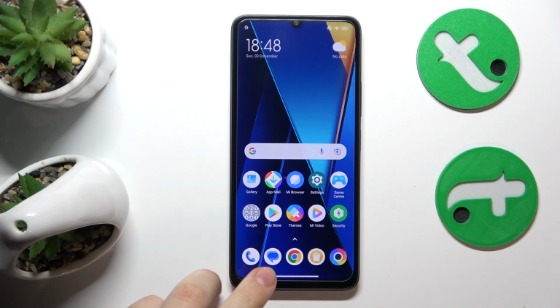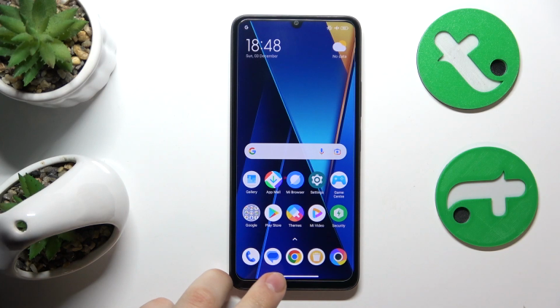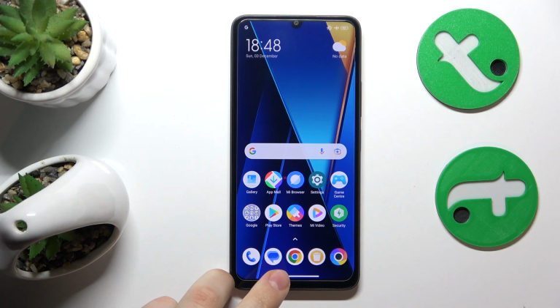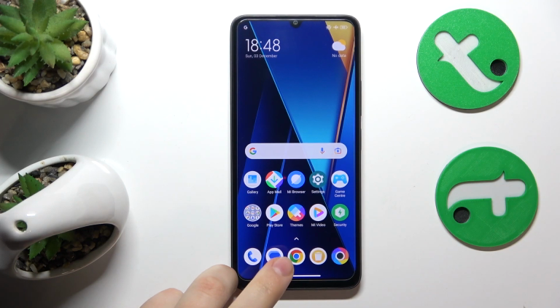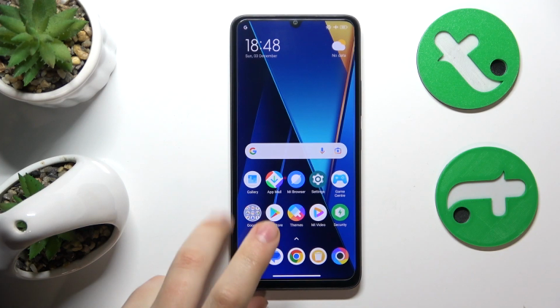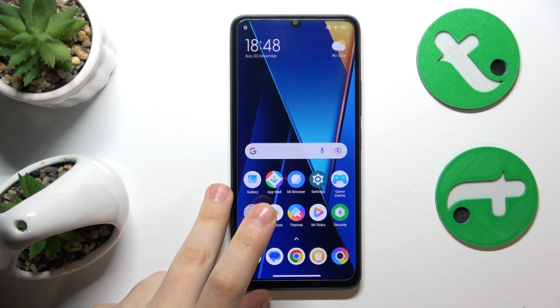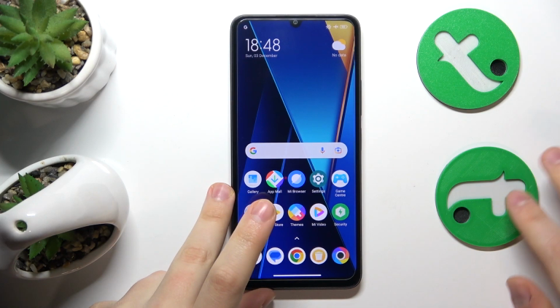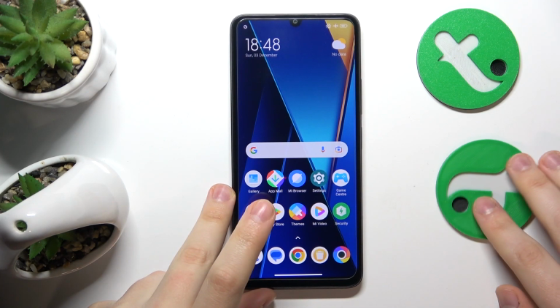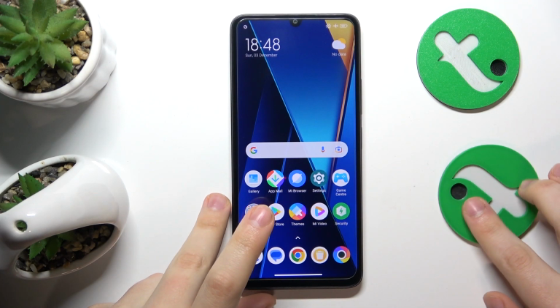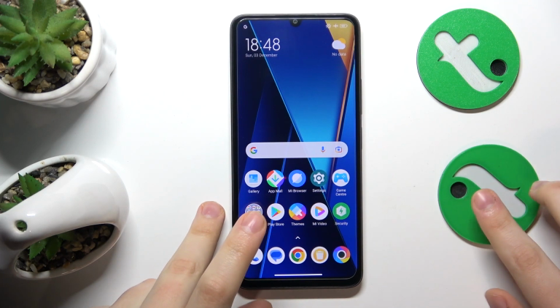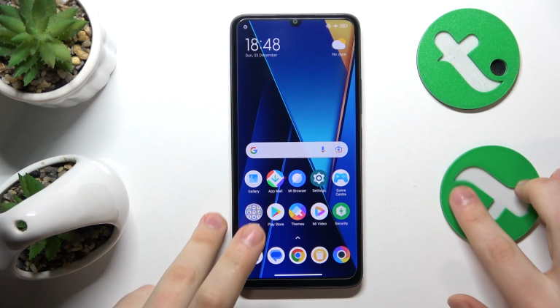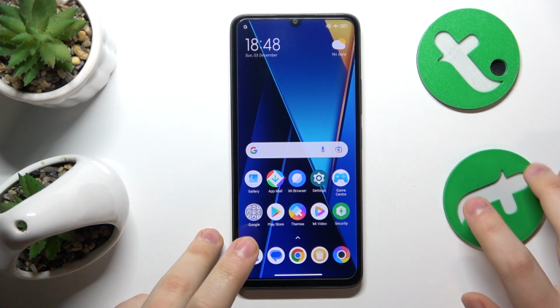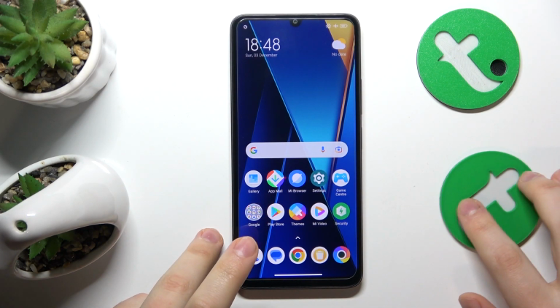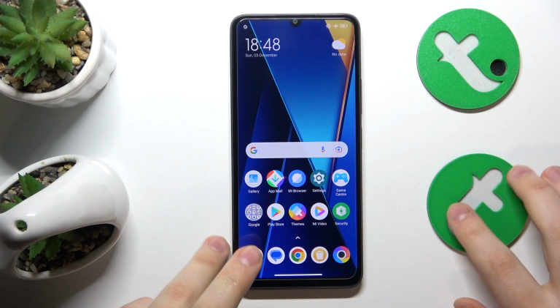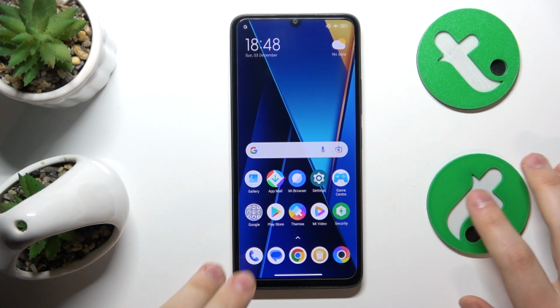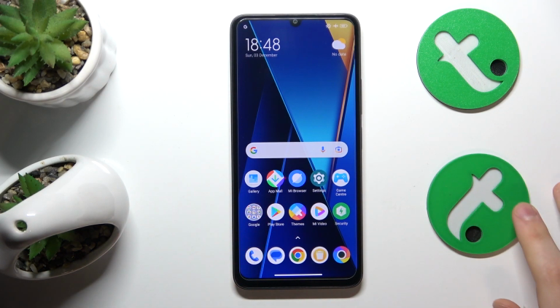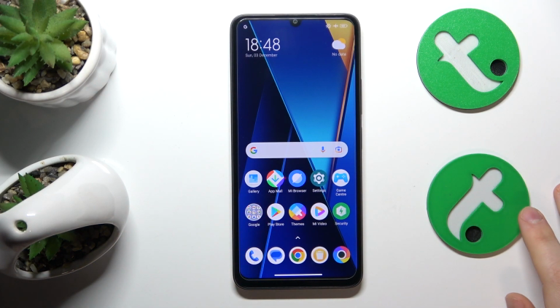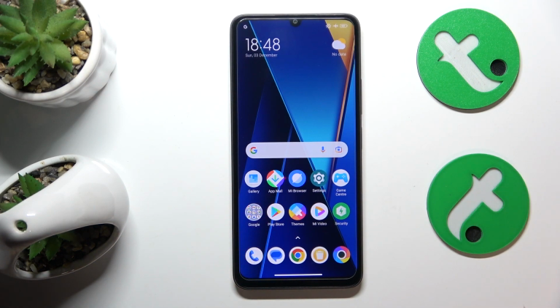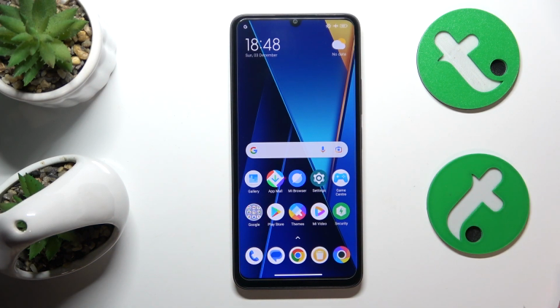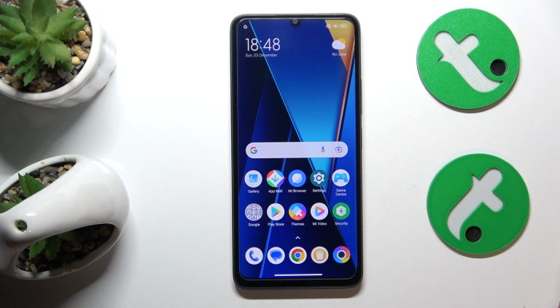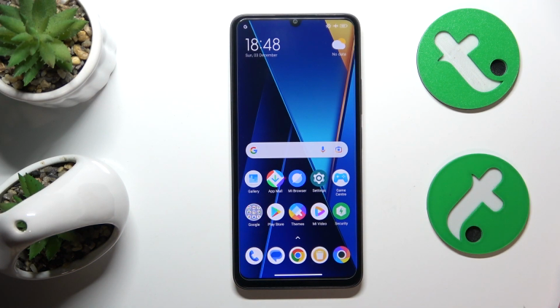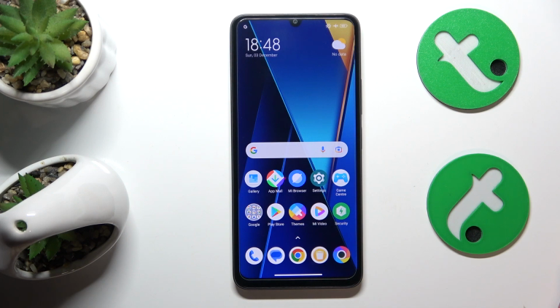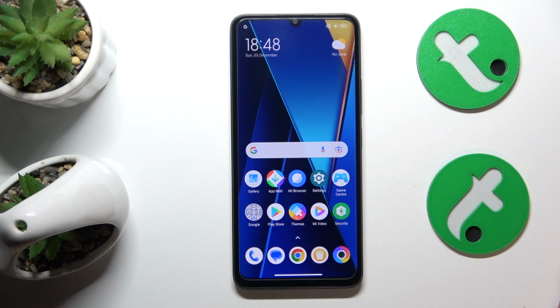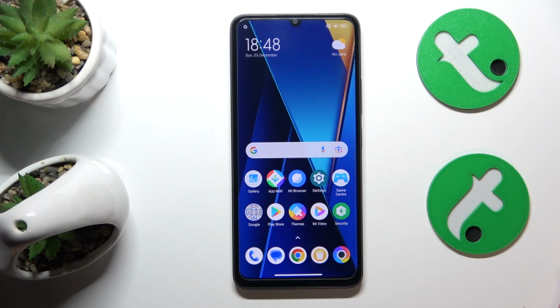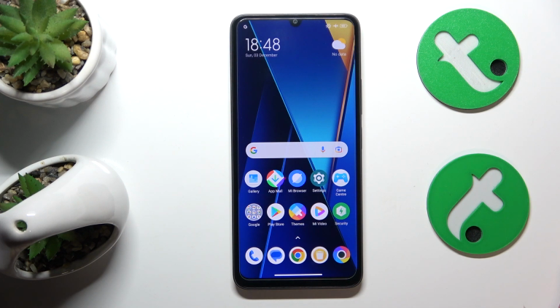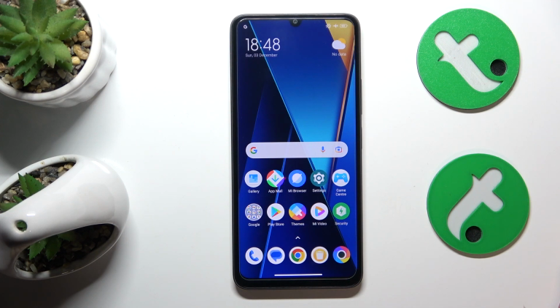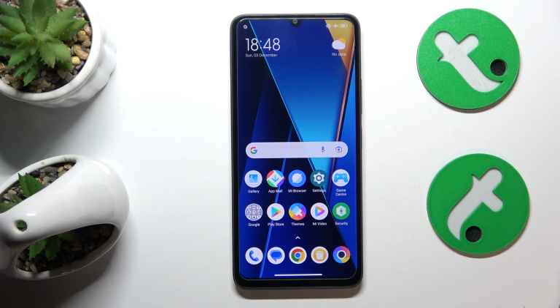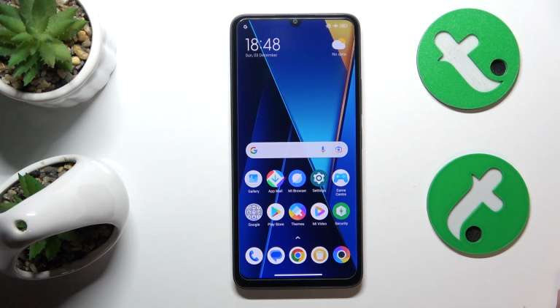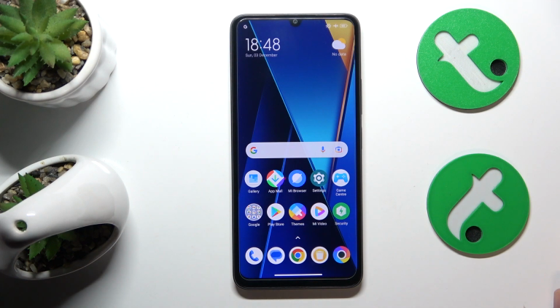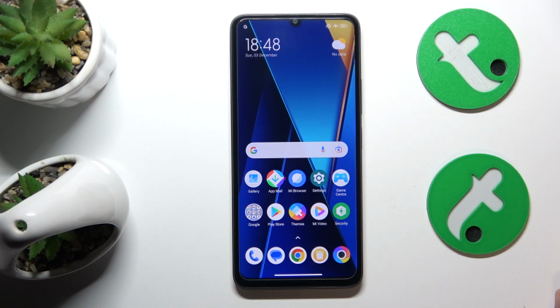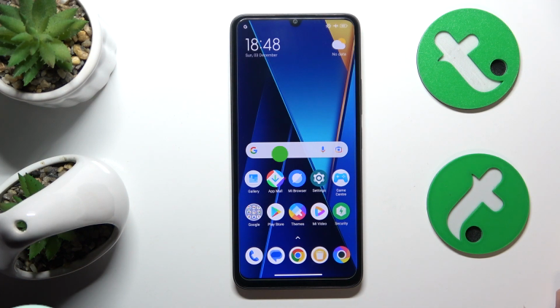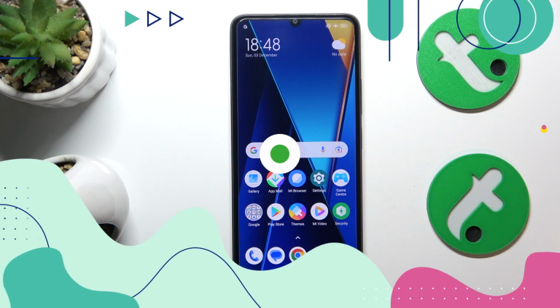This is POCO C65 and today I'll show how you can deal with phone call receptivity problems on this device.